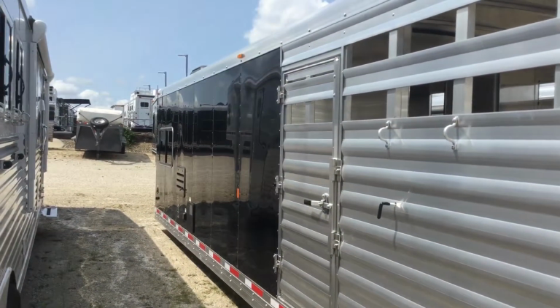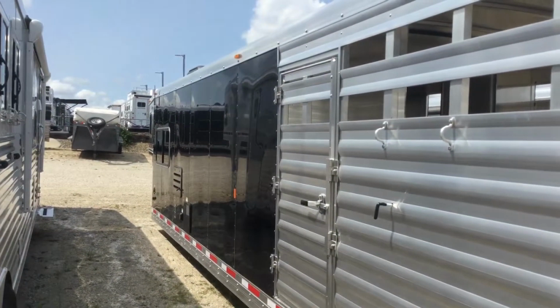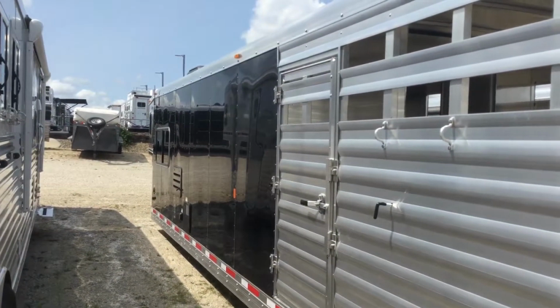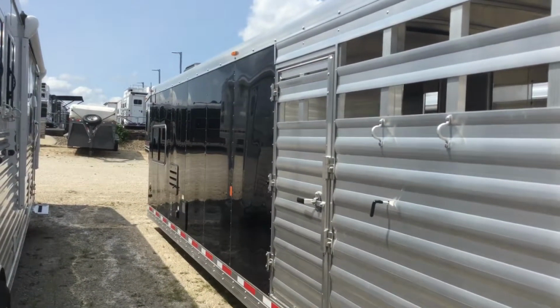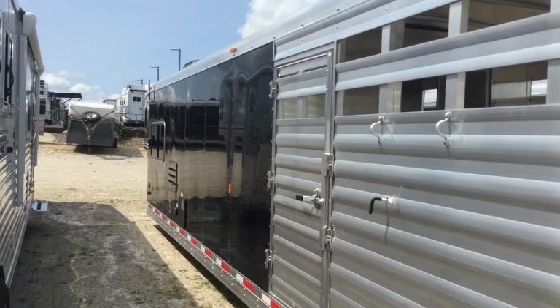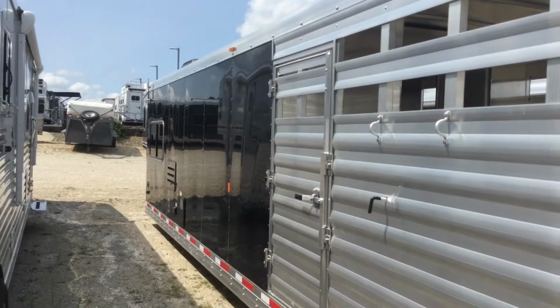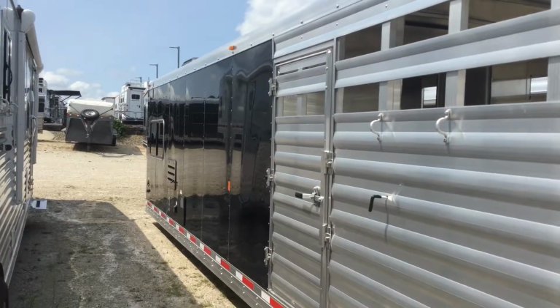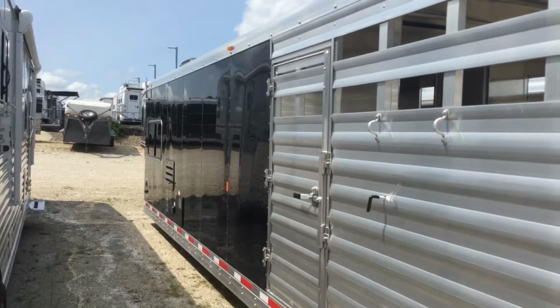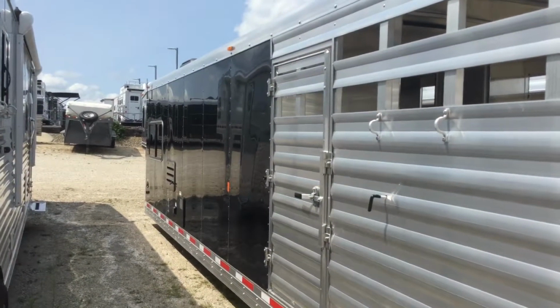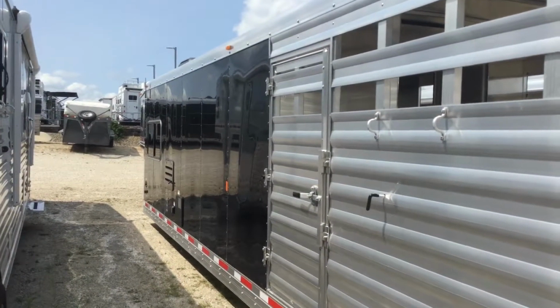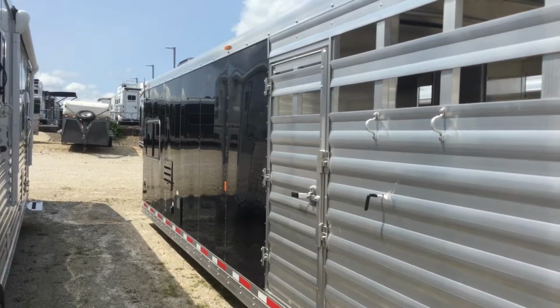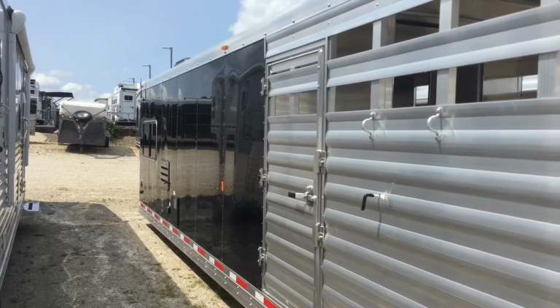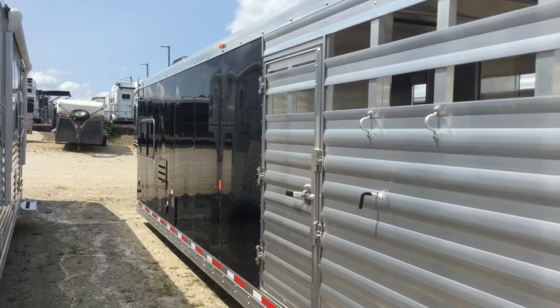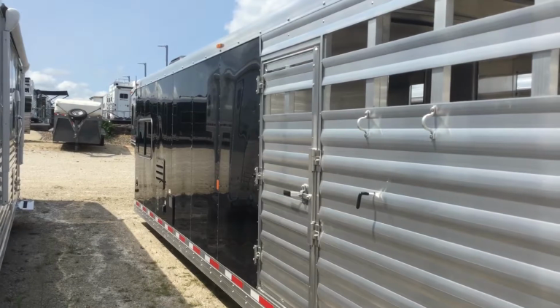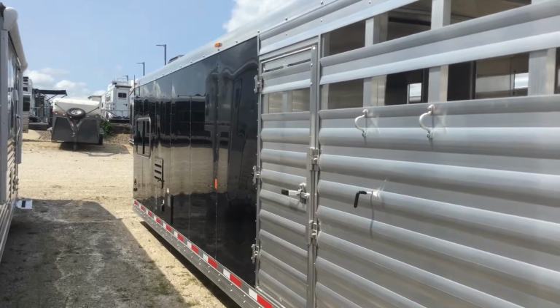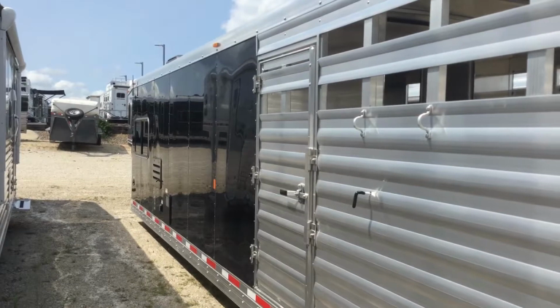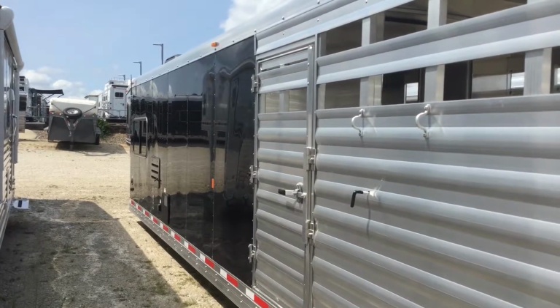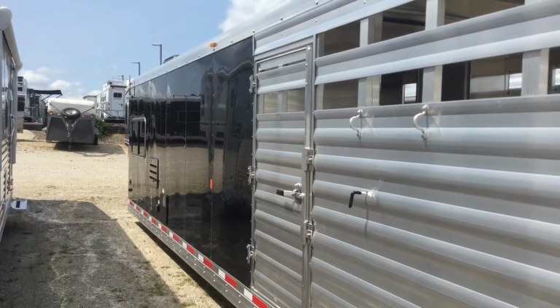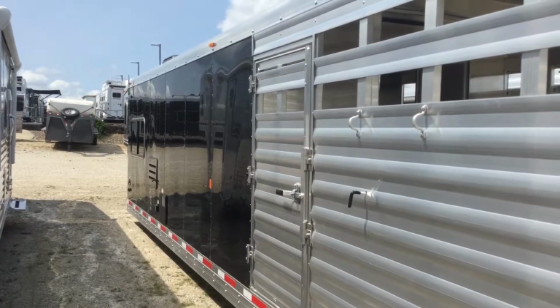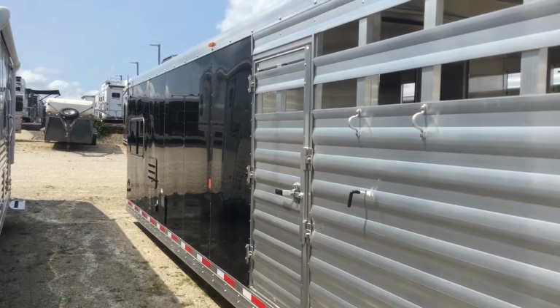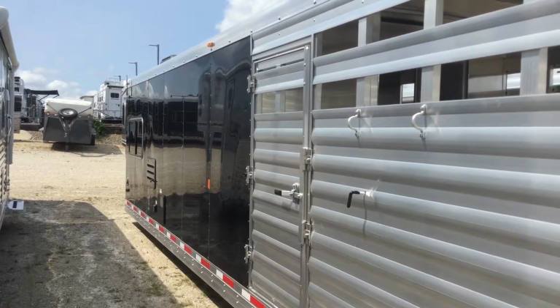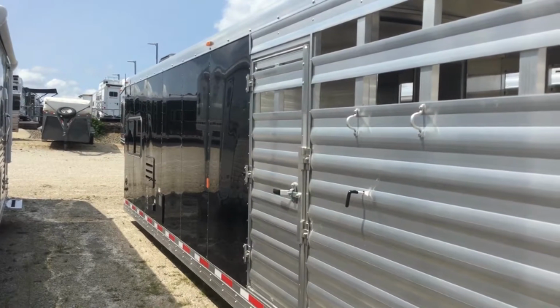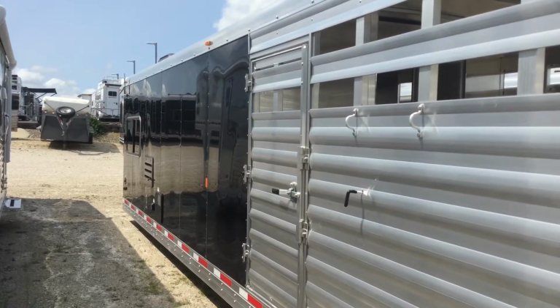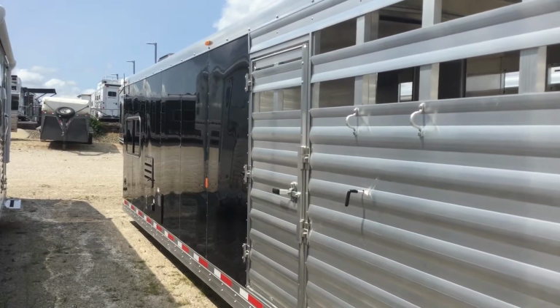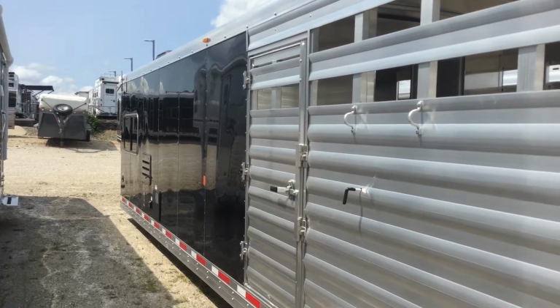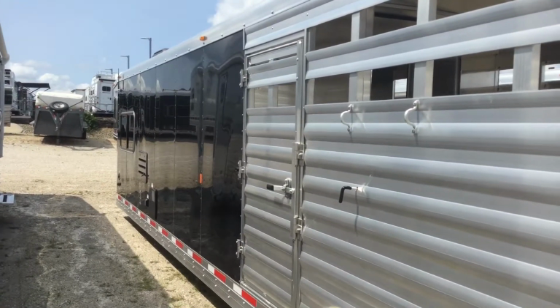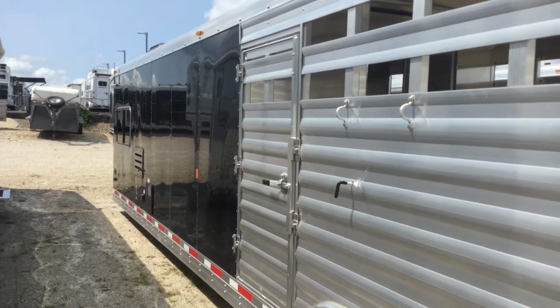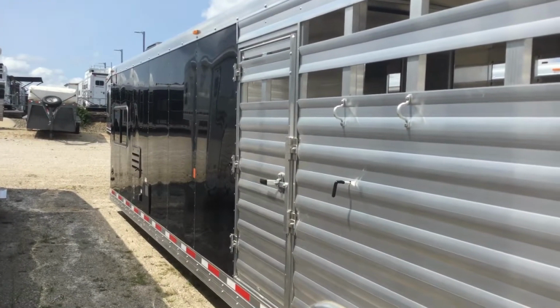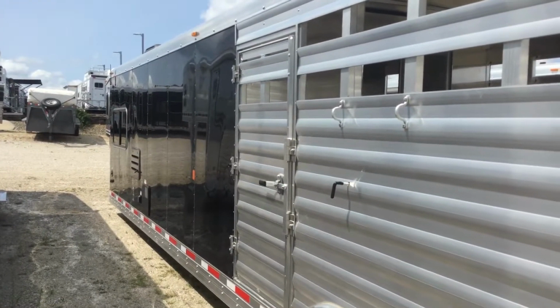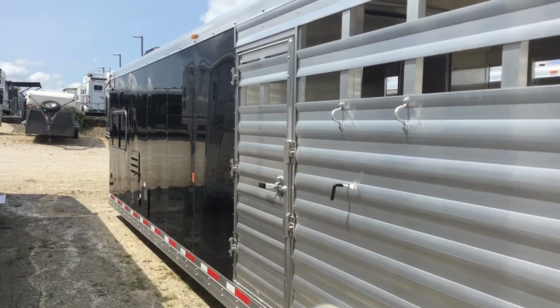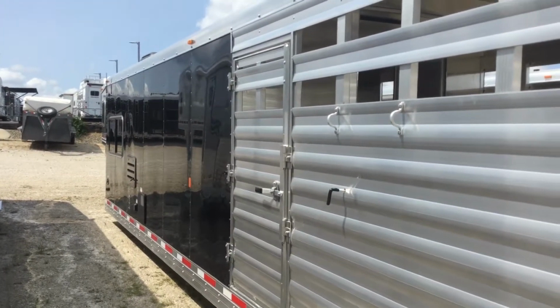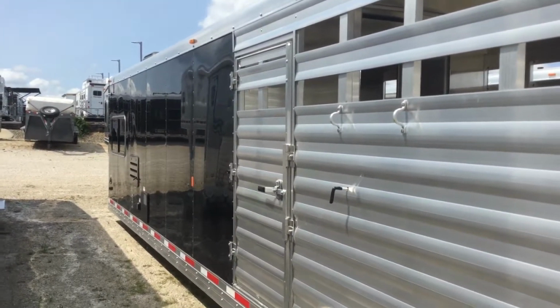For more information on this trailer, call us here at Jim's Motors in Cuba, Missouri. Thank you and have a great day.